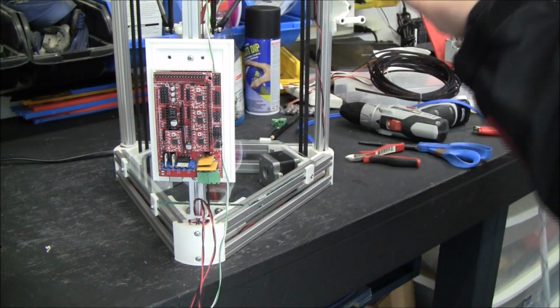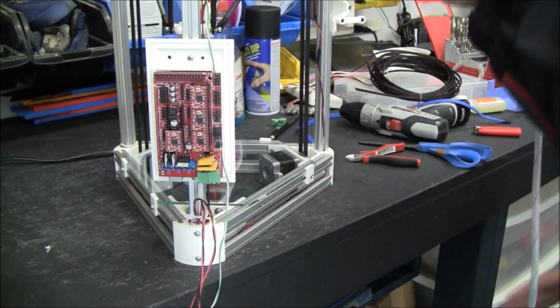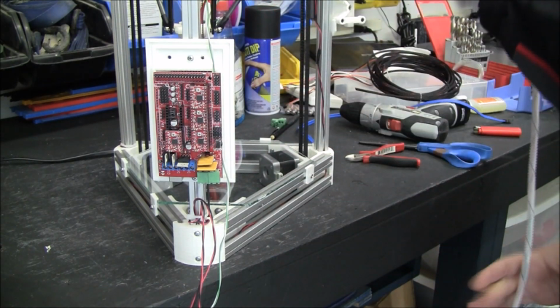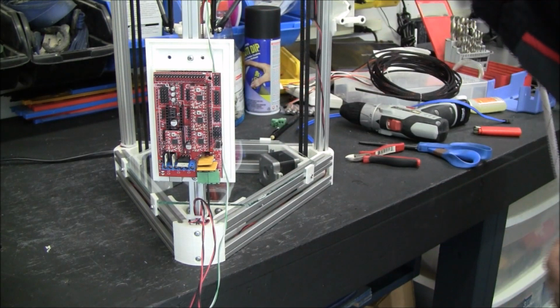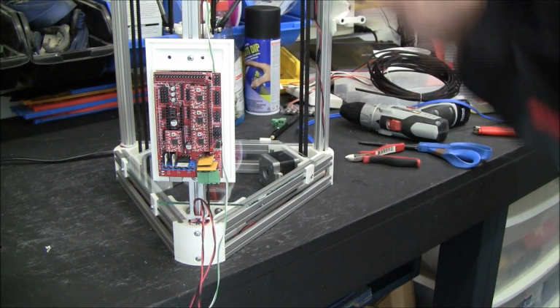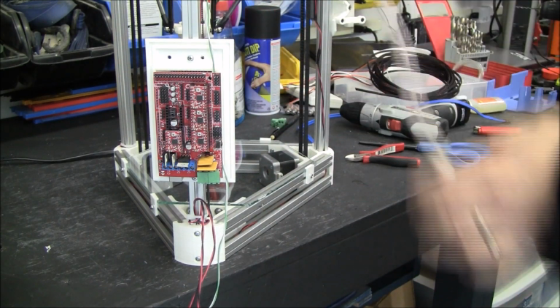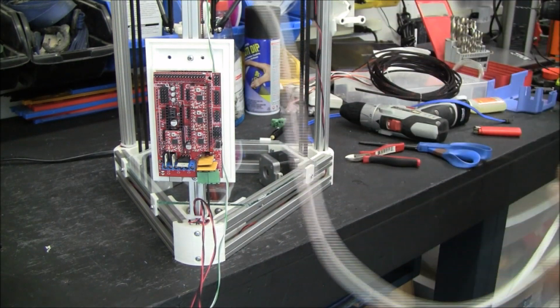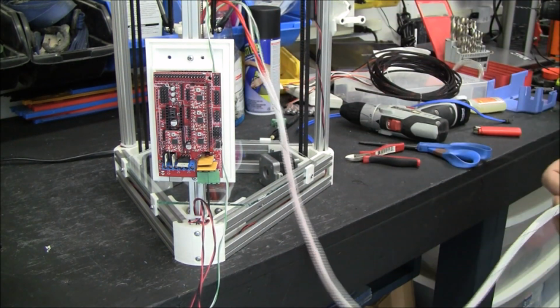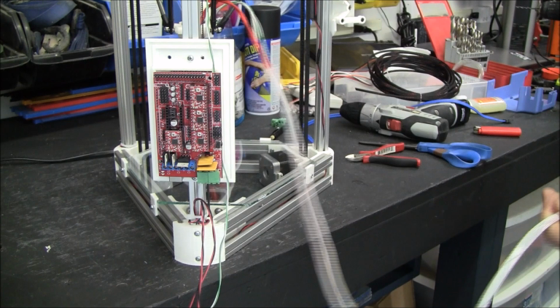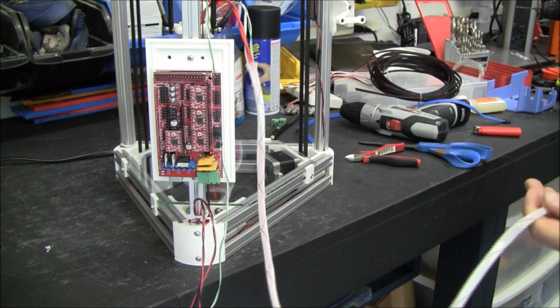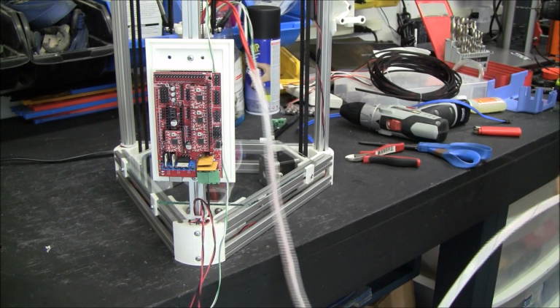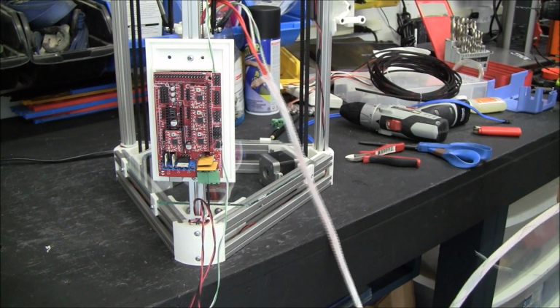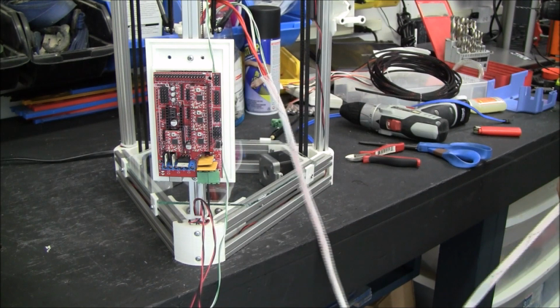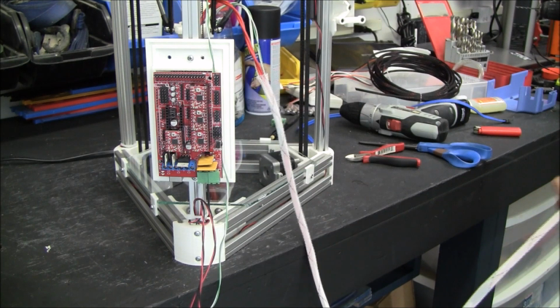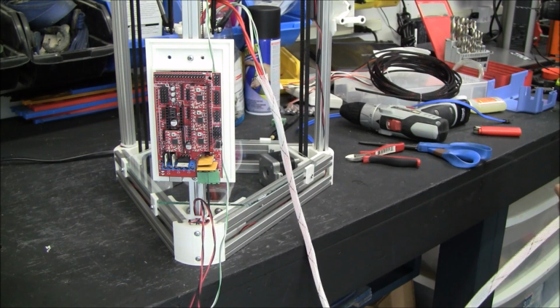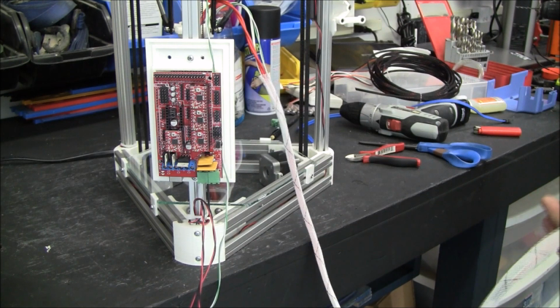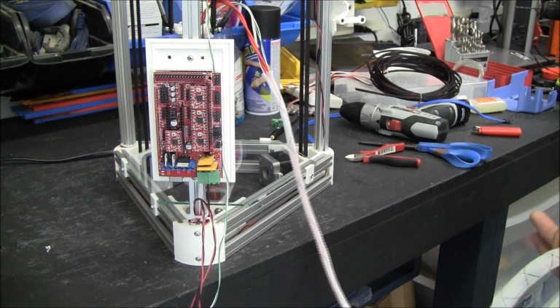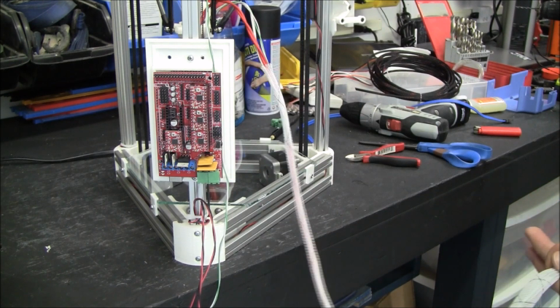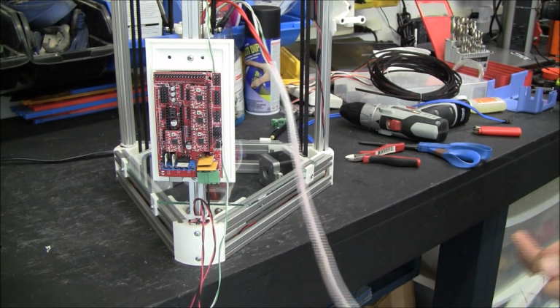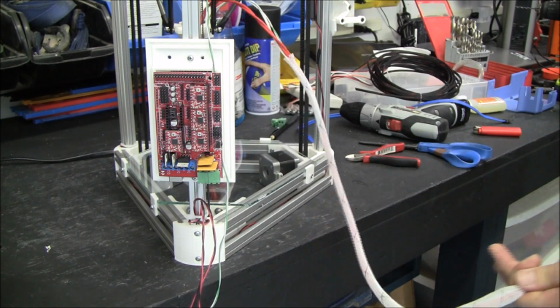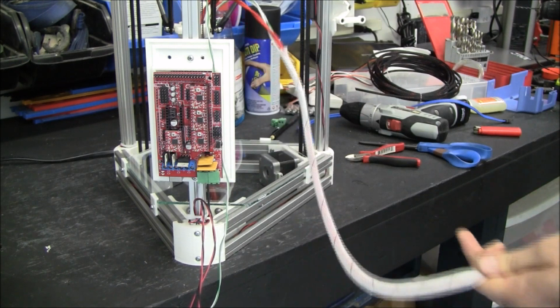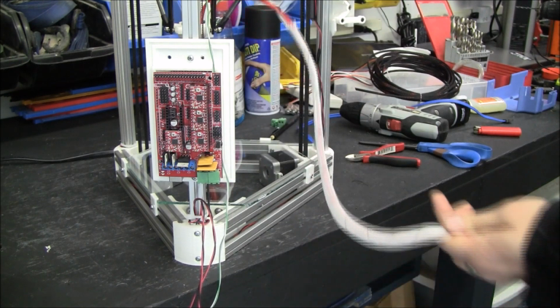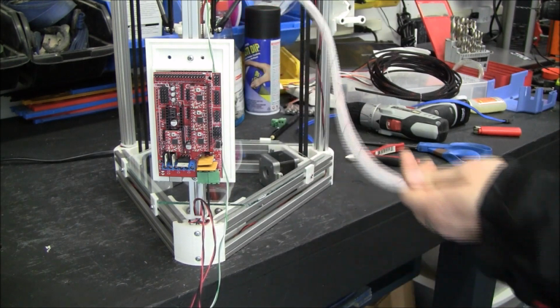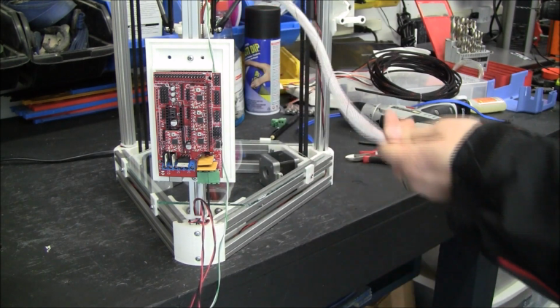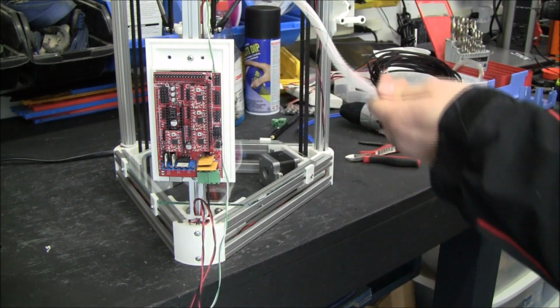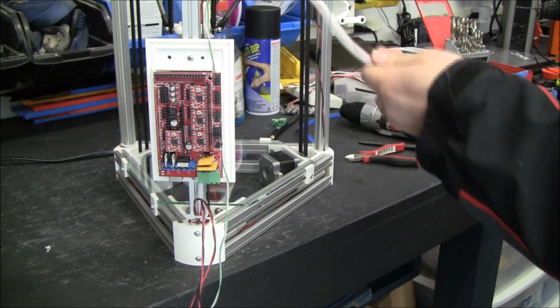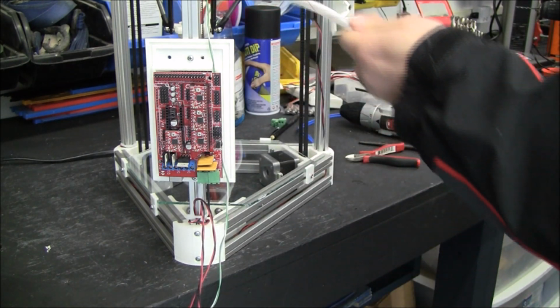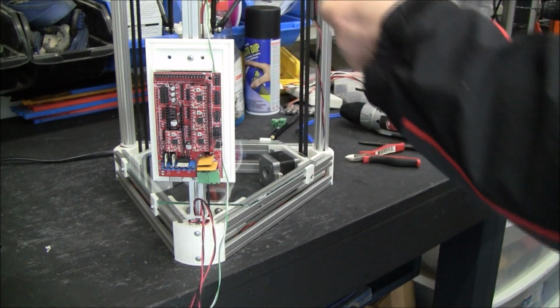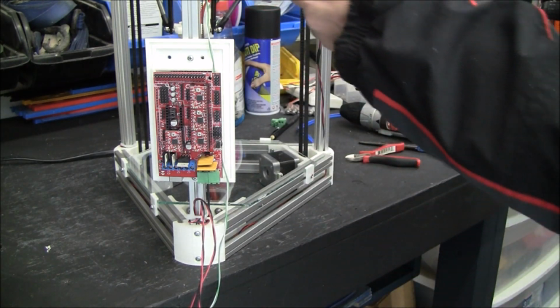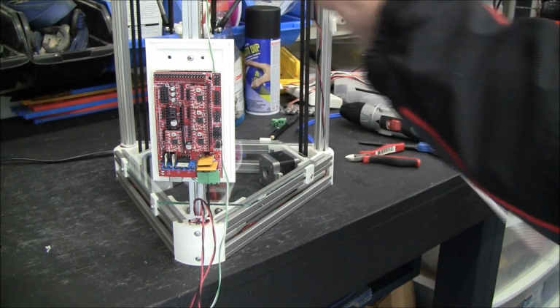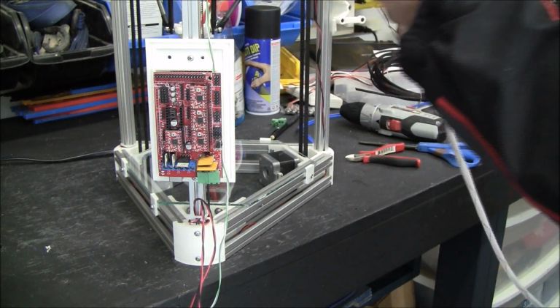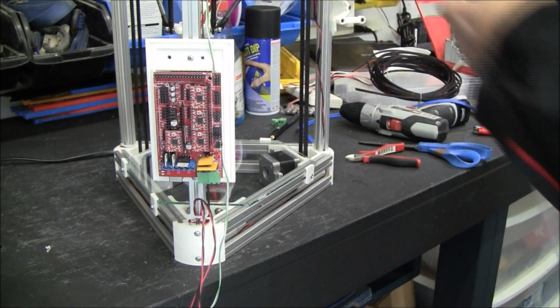It's a little bit of a pain to get on there but it certainly makes it look nice.